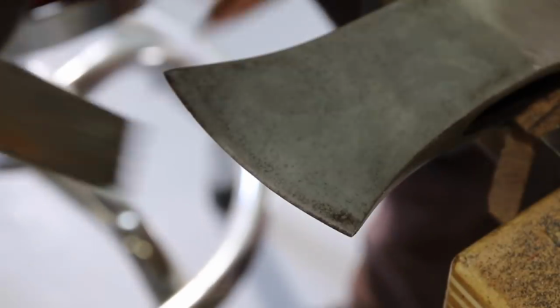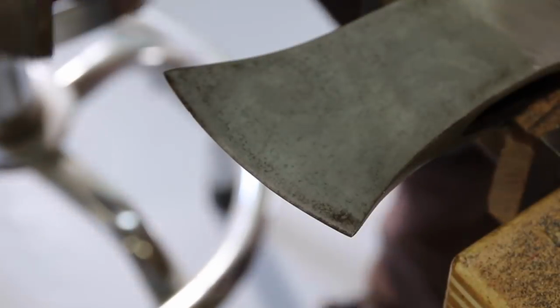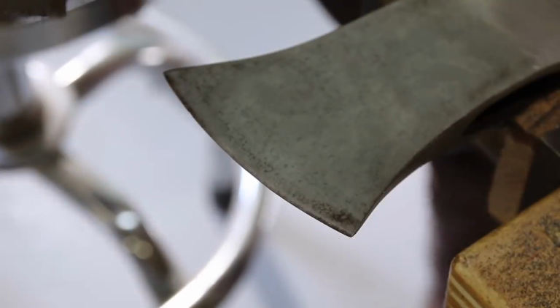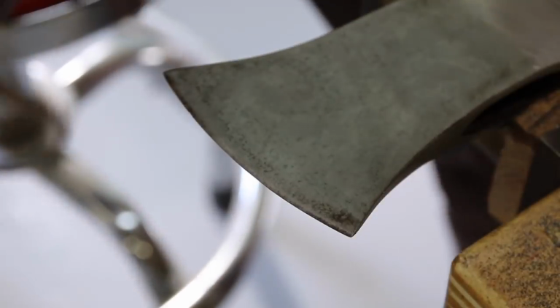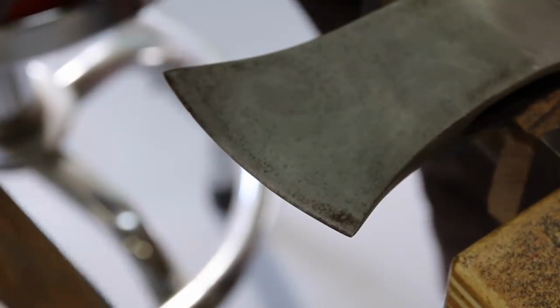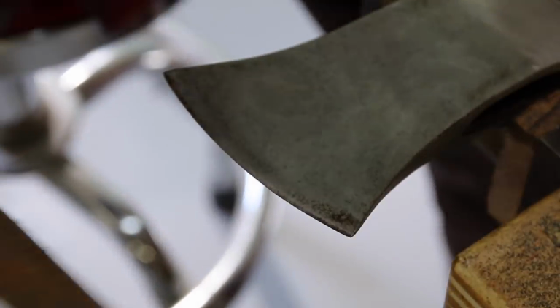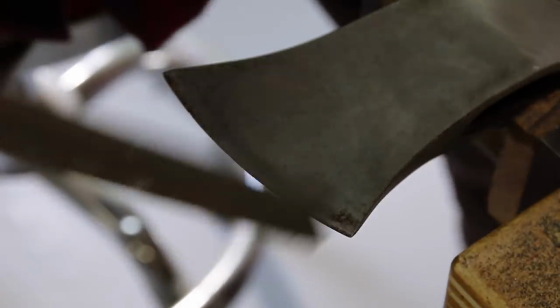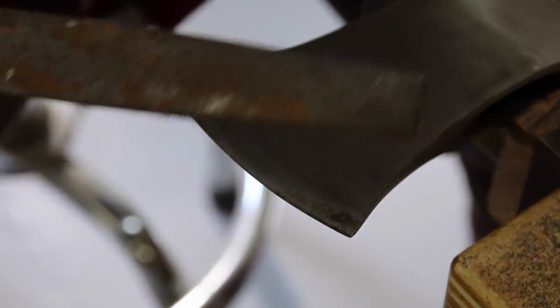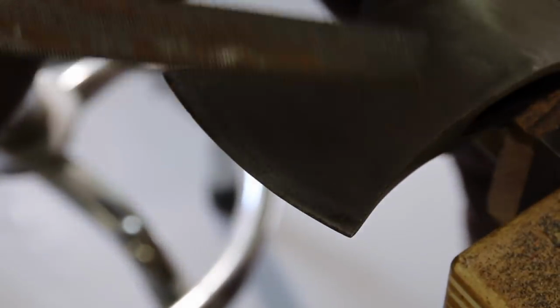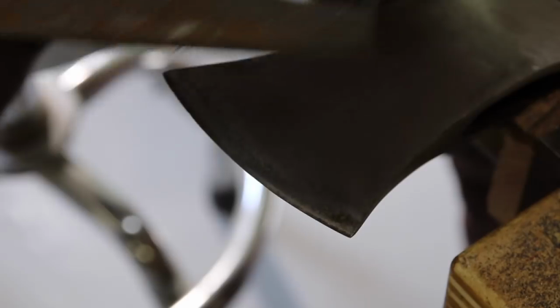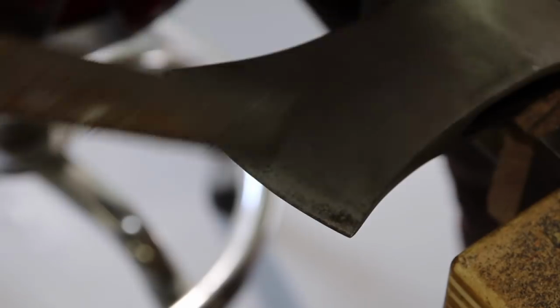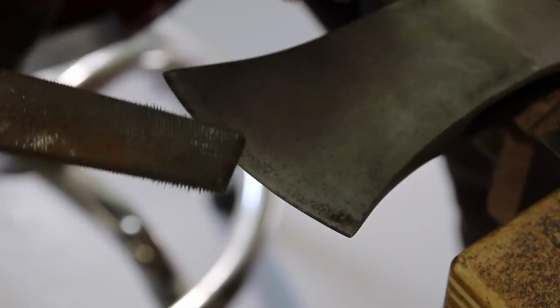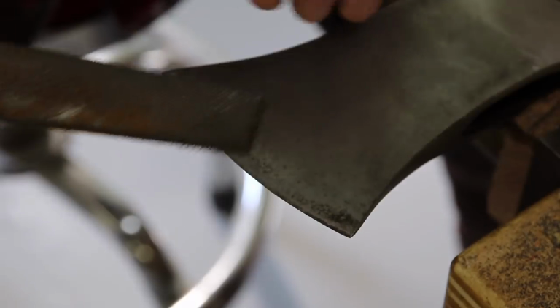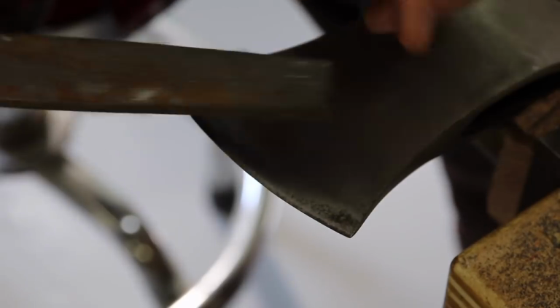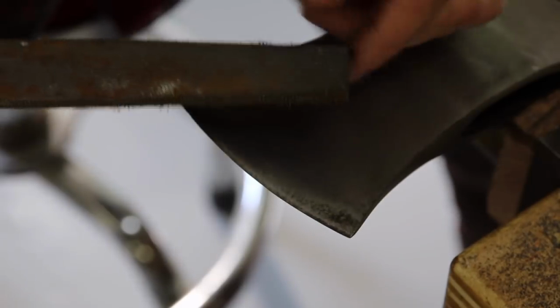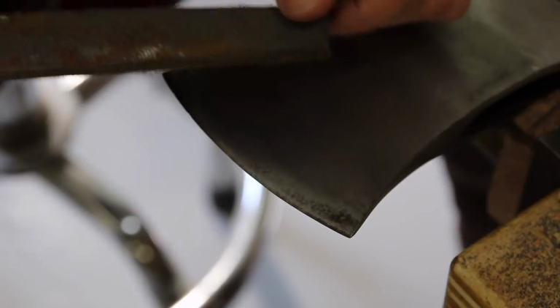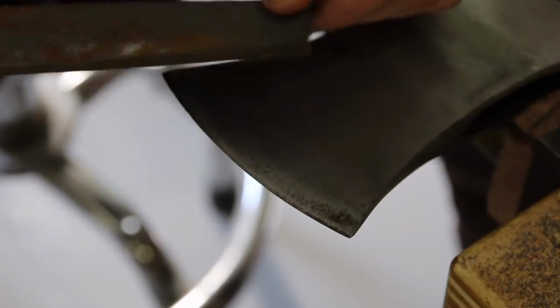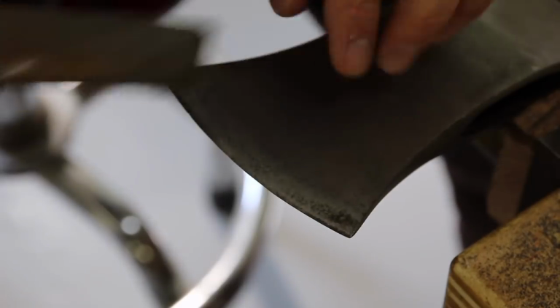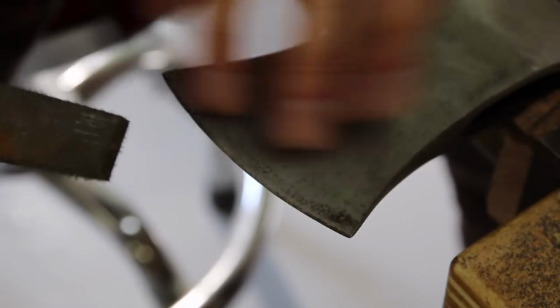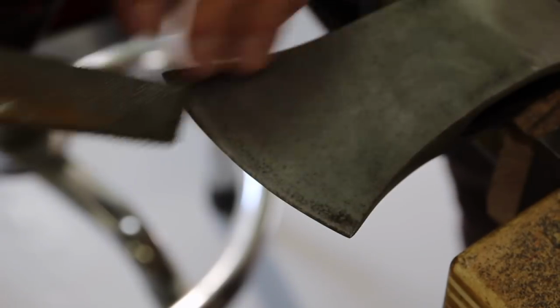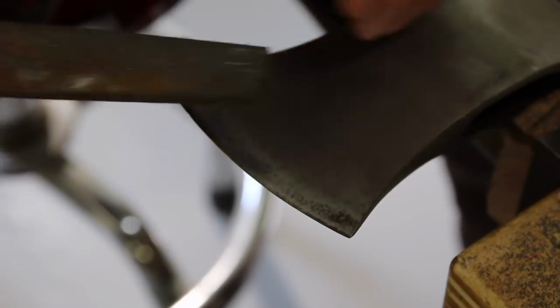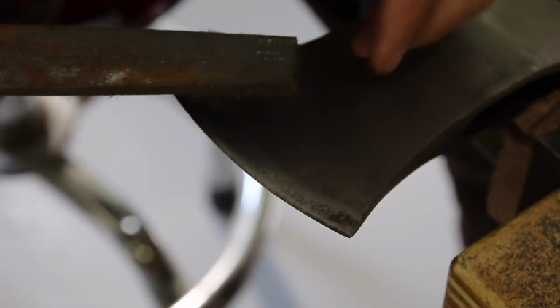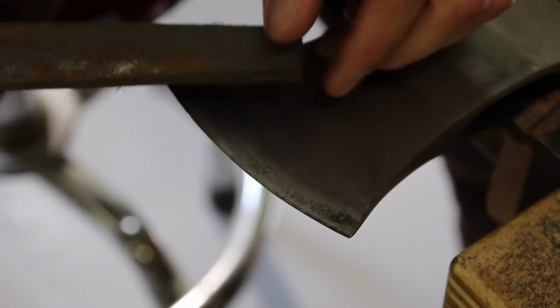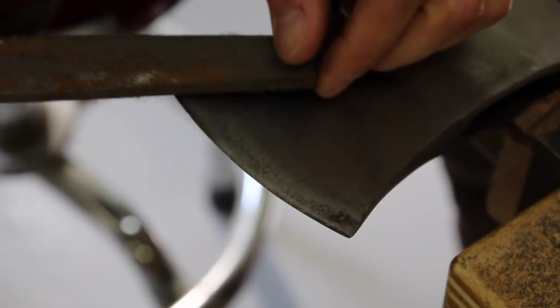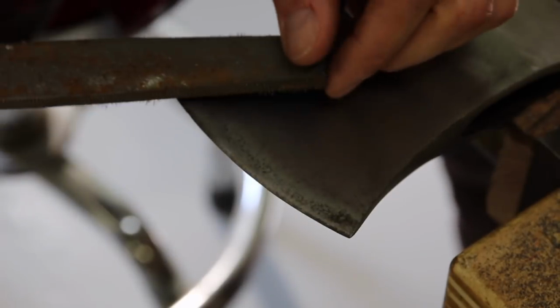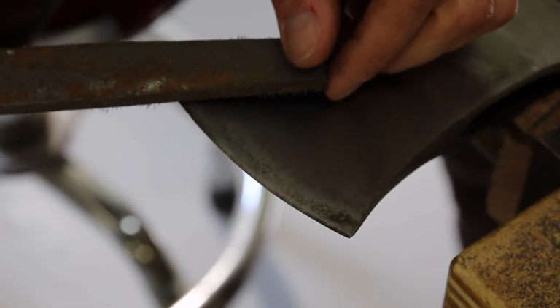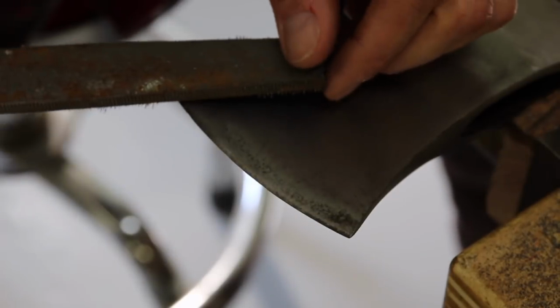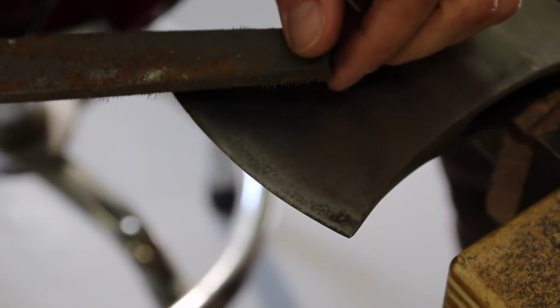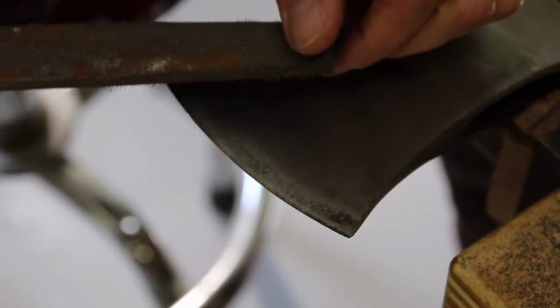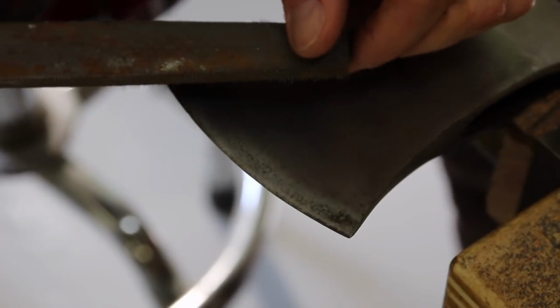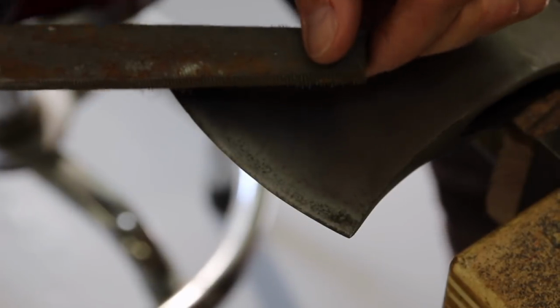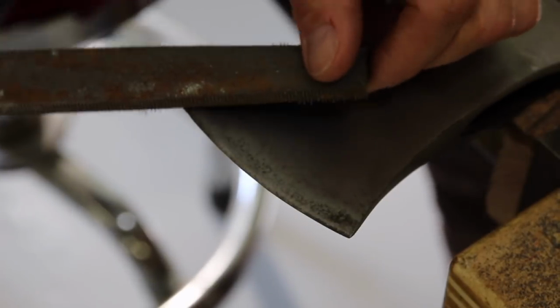Okay, while I have the file still in my hand I might as well sharpen this axe at the same time.